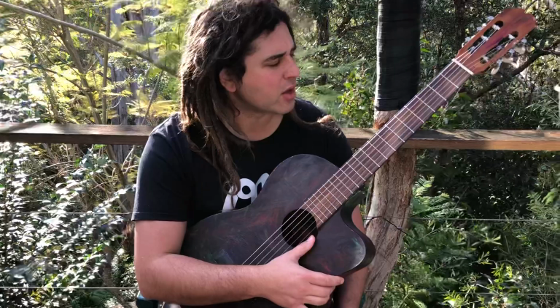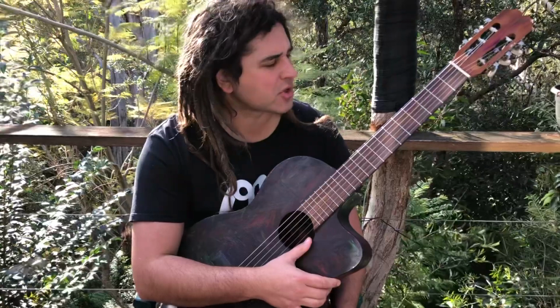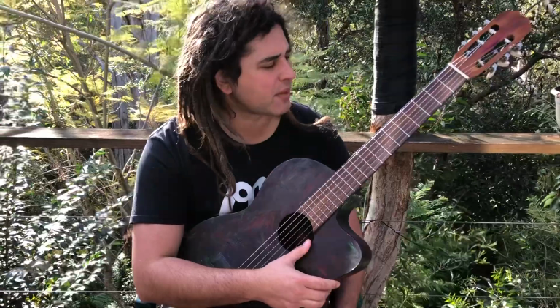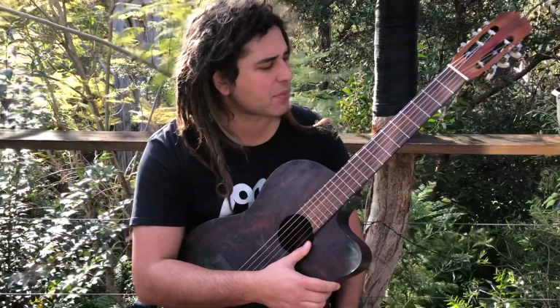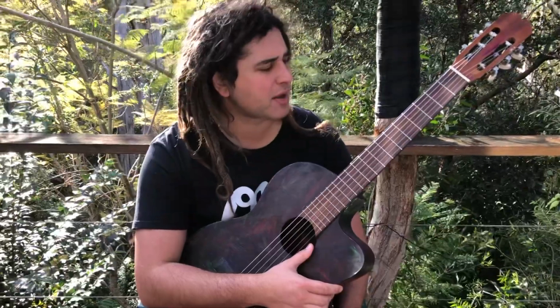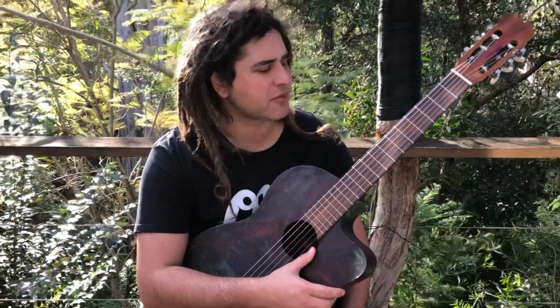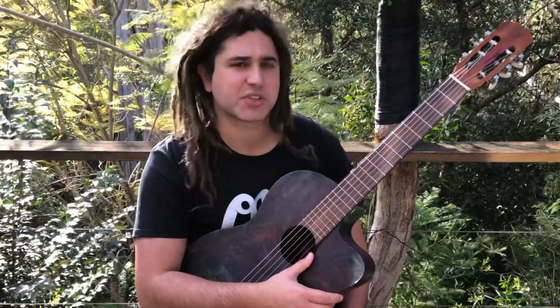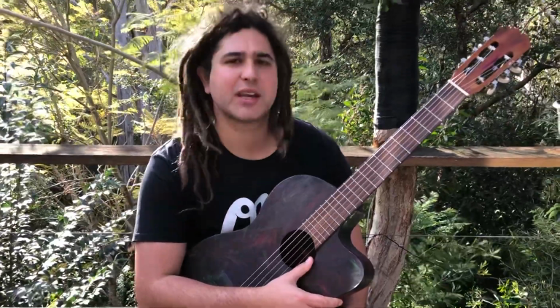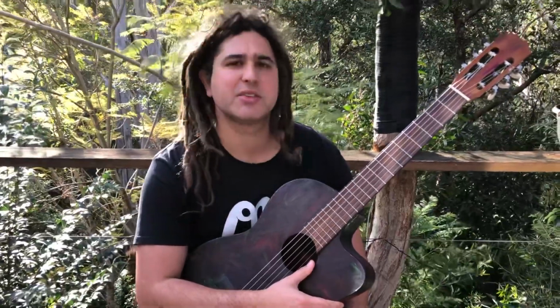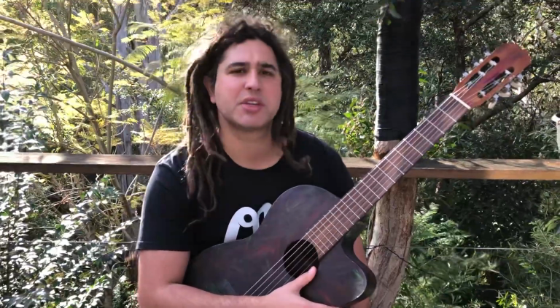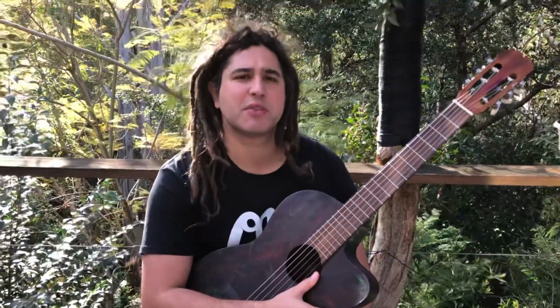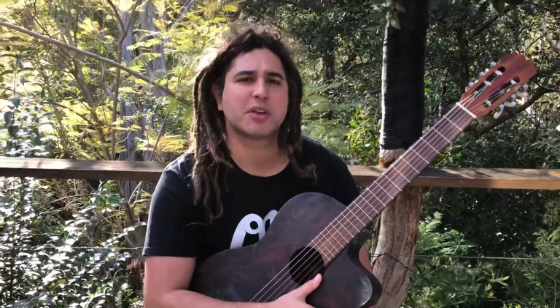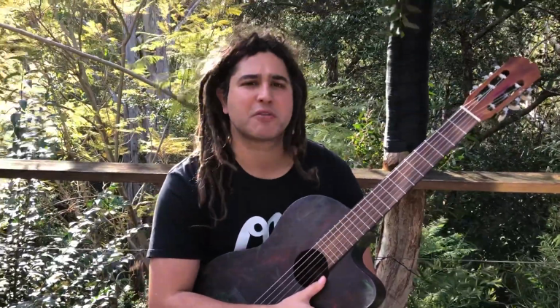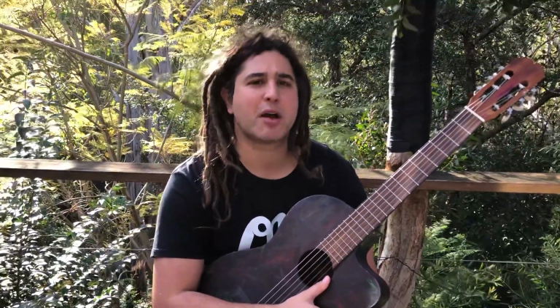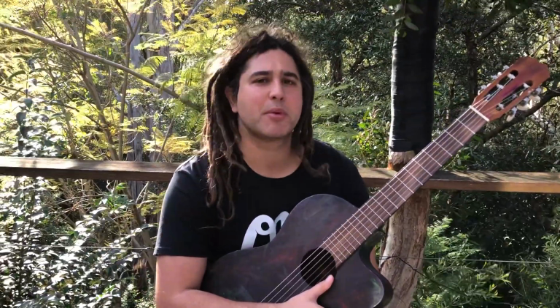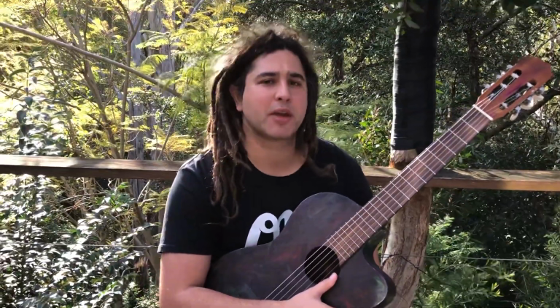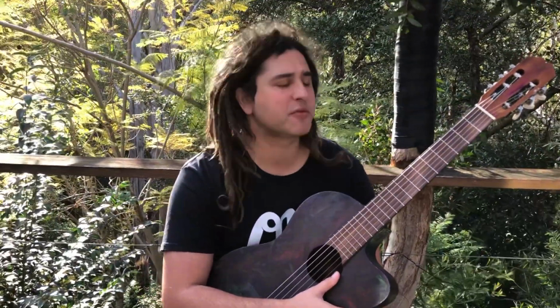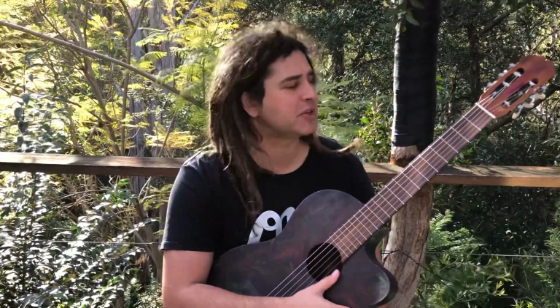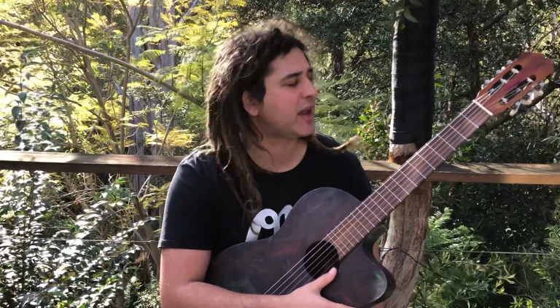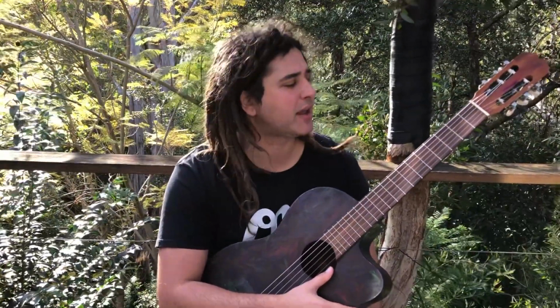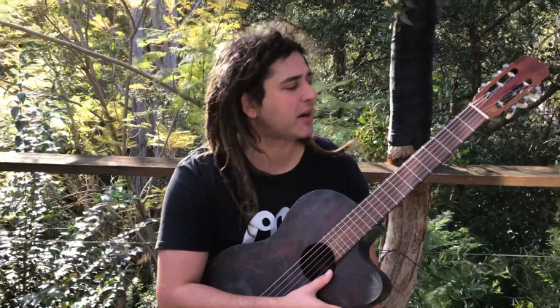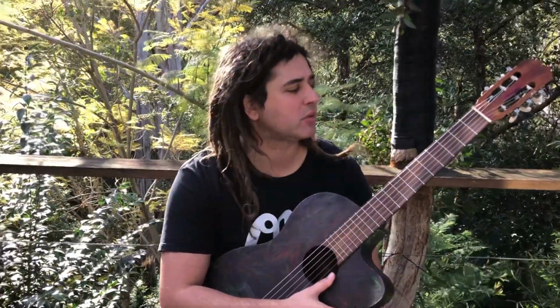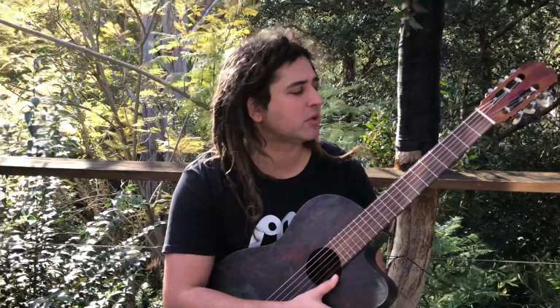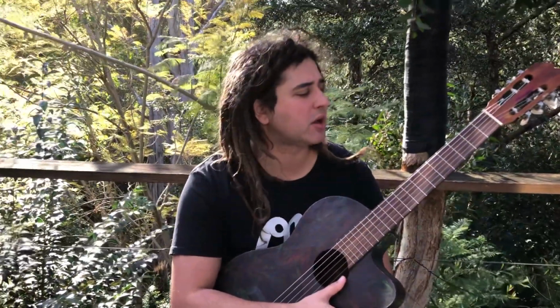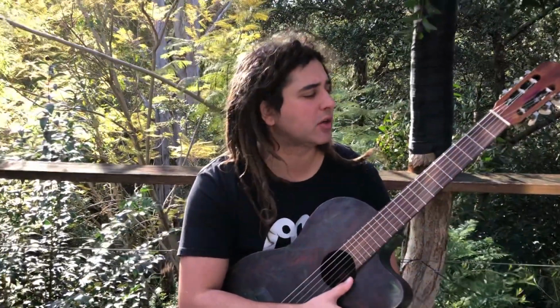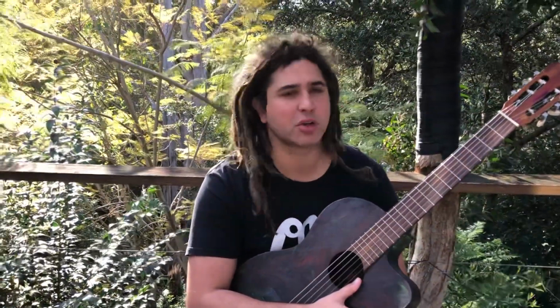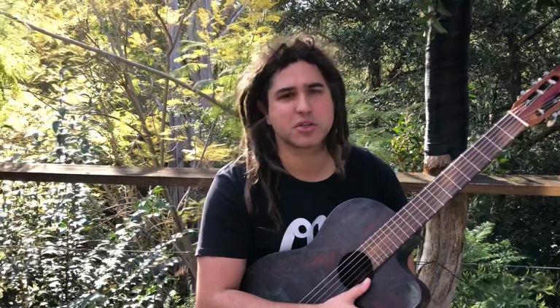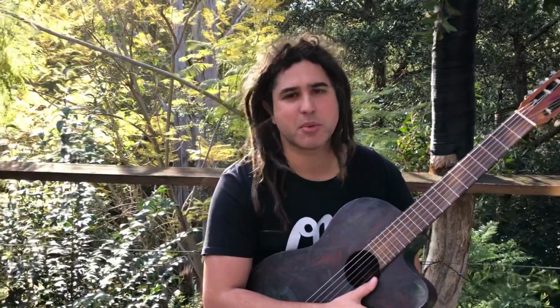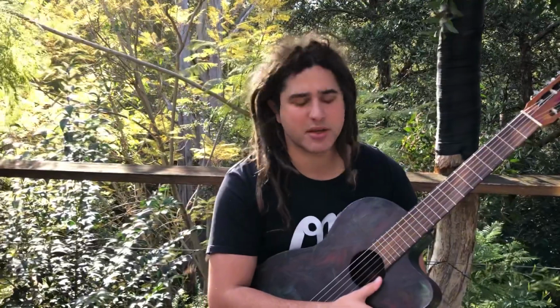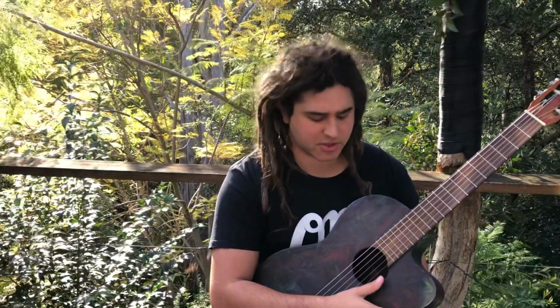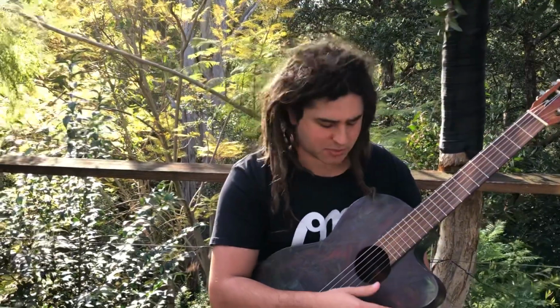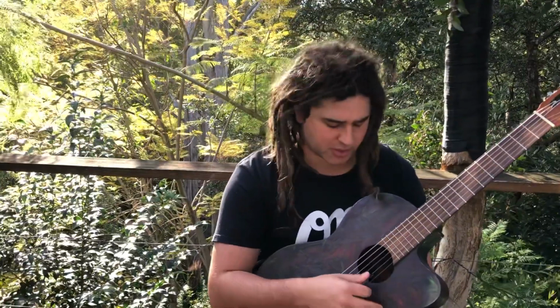Let me play for a second to give you the kind of vibe that we're going for today, and then I will show you some ideas and some tricks.